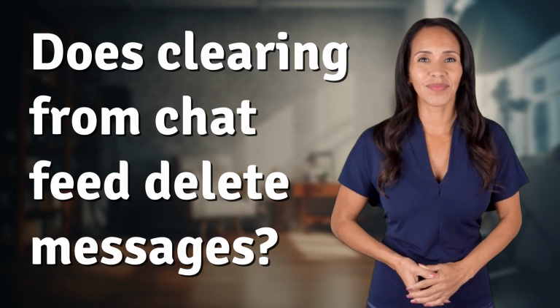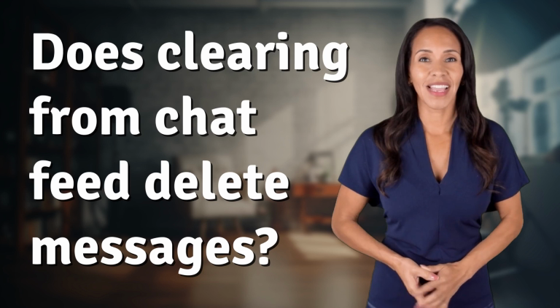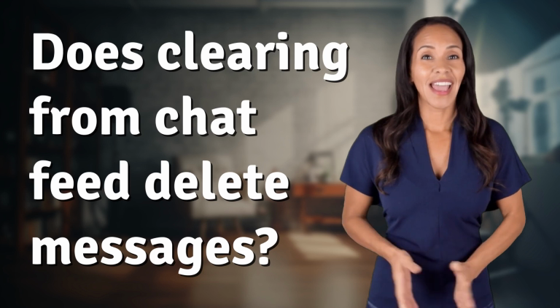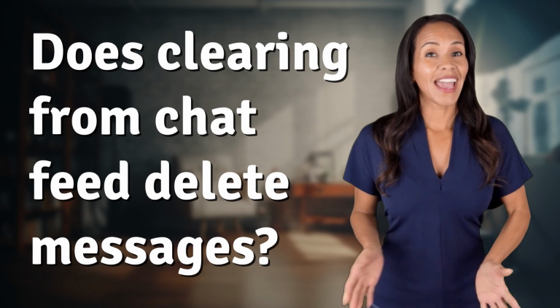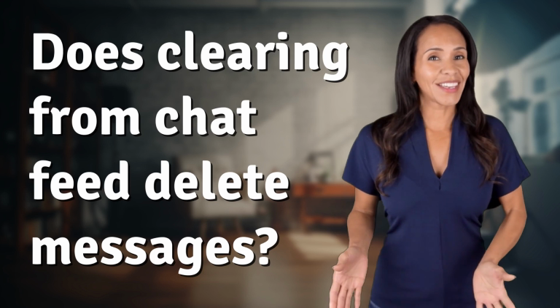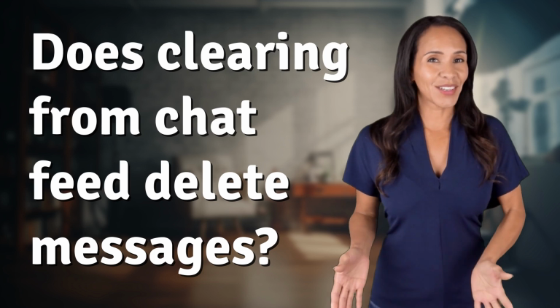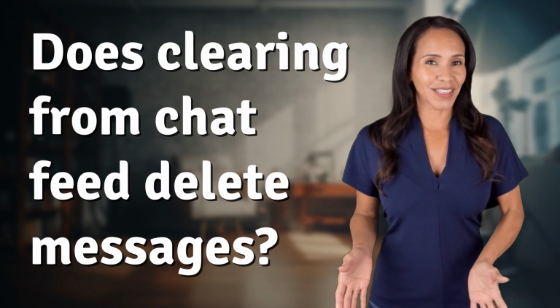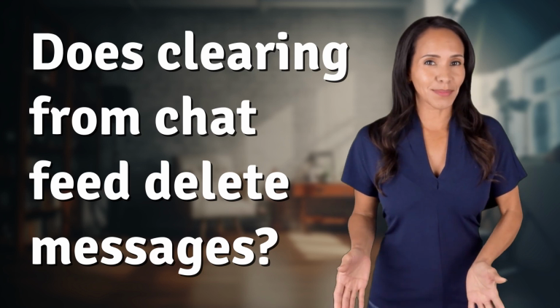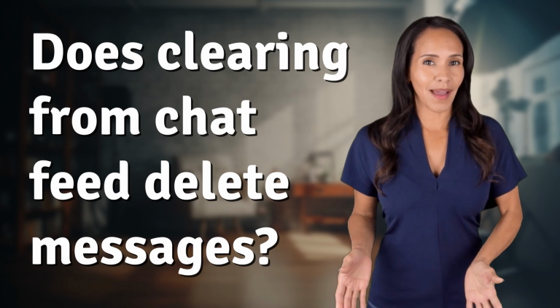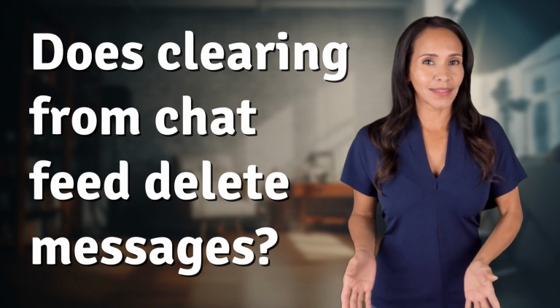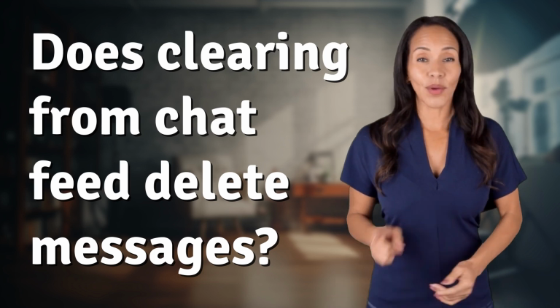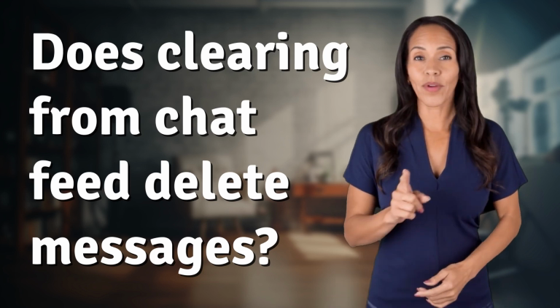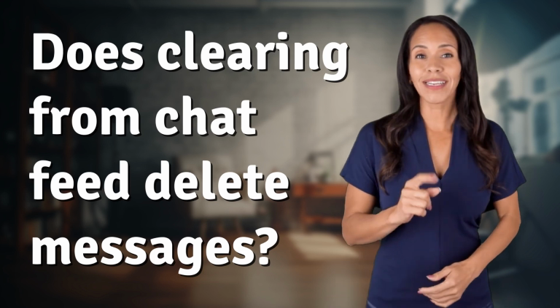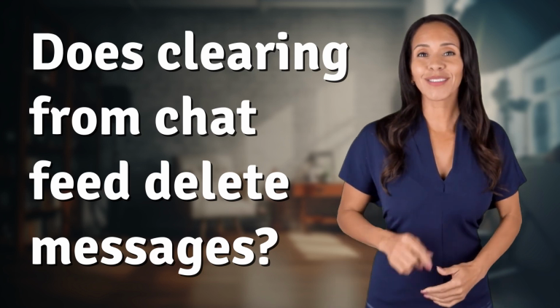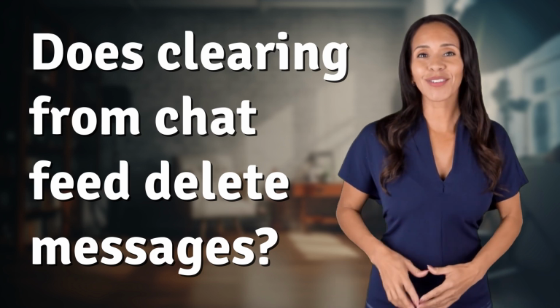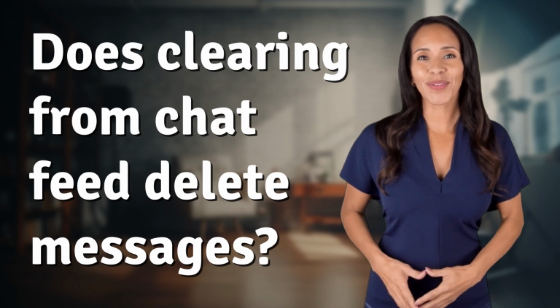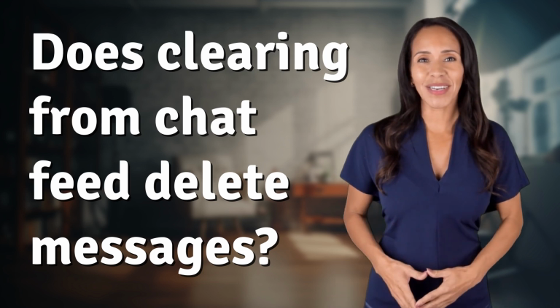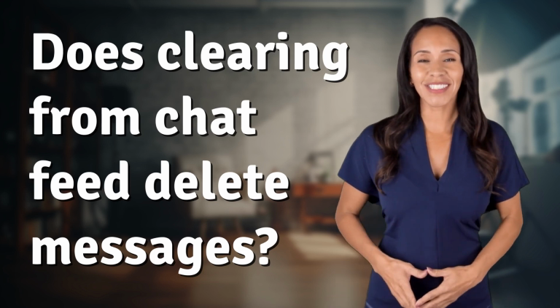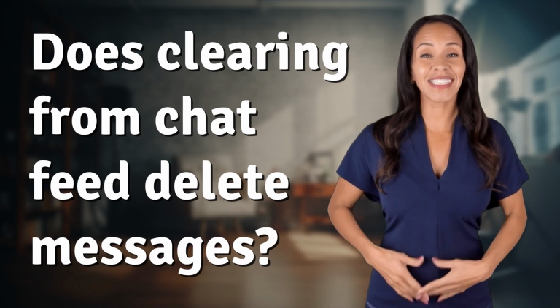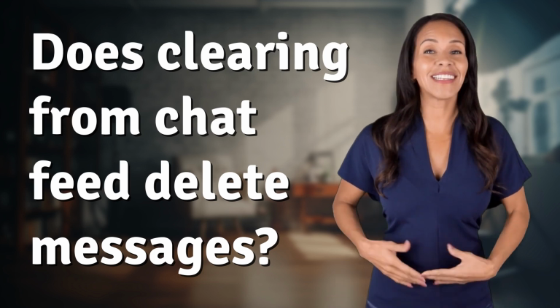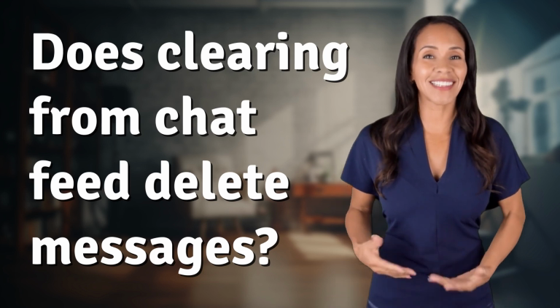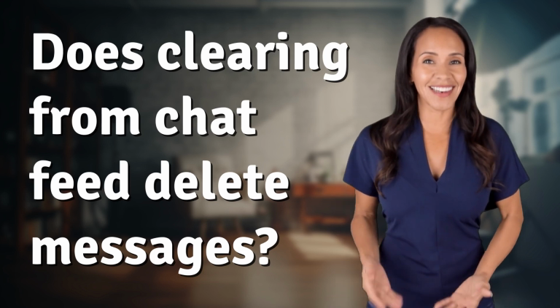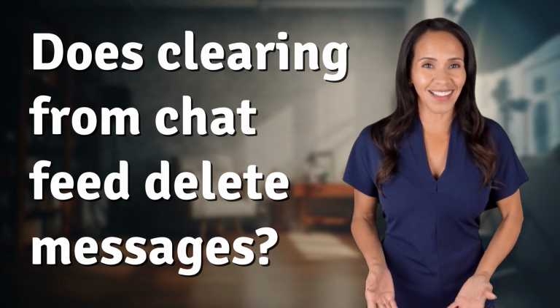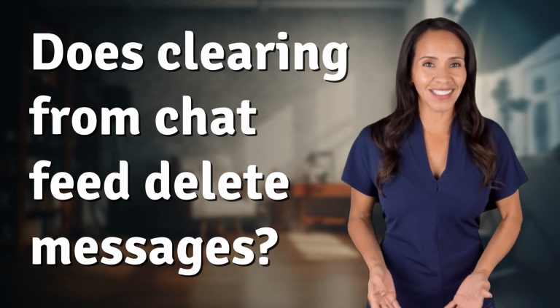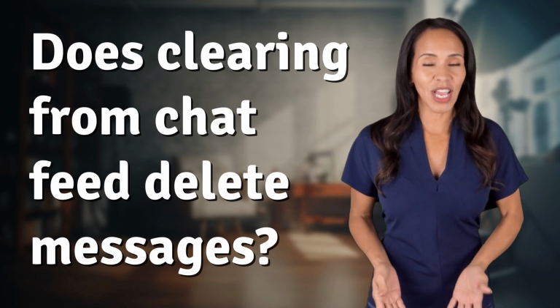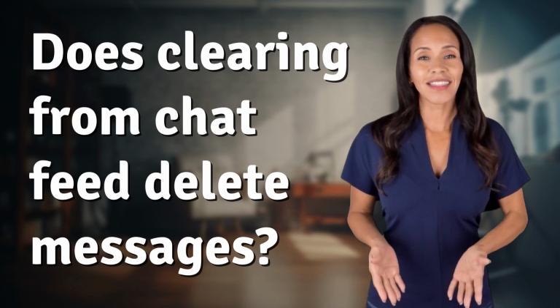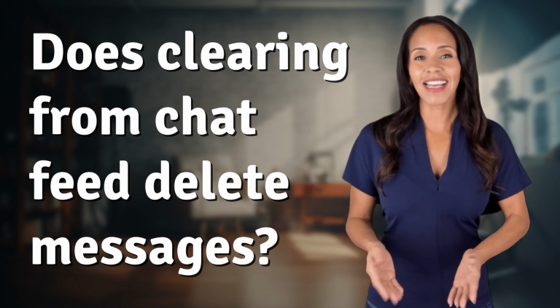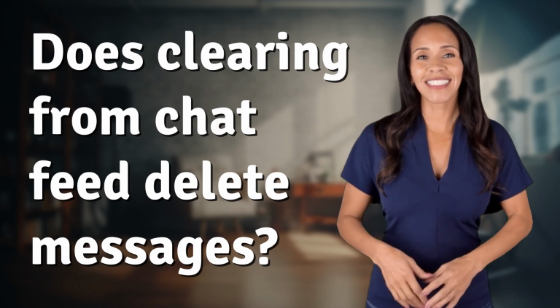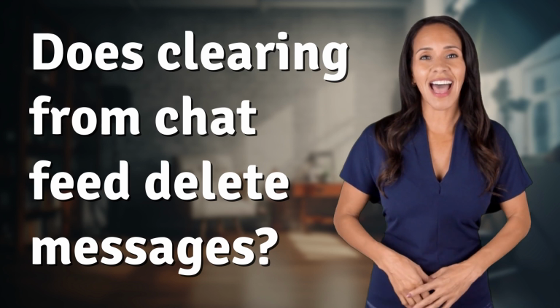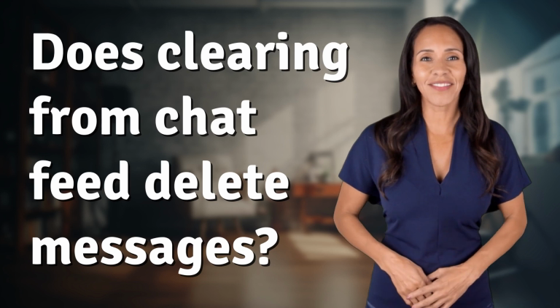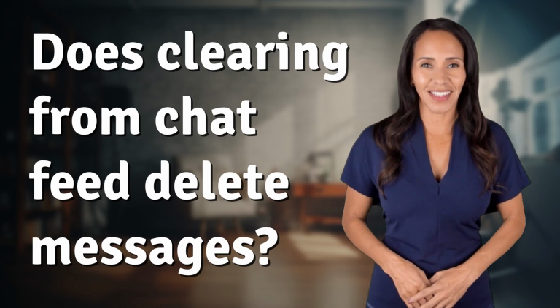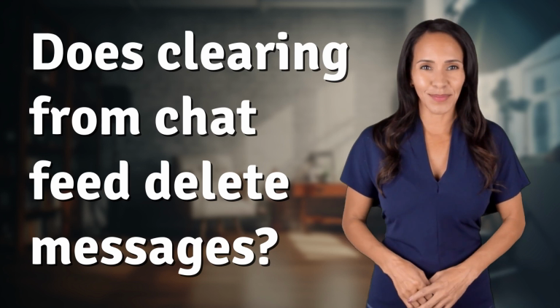Hey, curious minds! Ready to turn your questions into knowledge? Let's dive in.